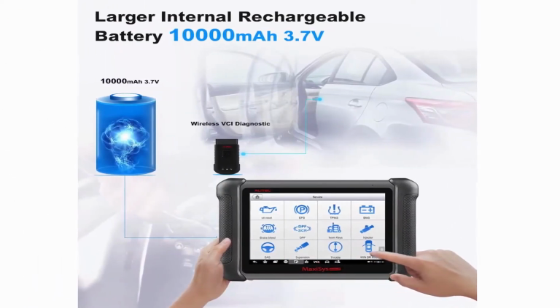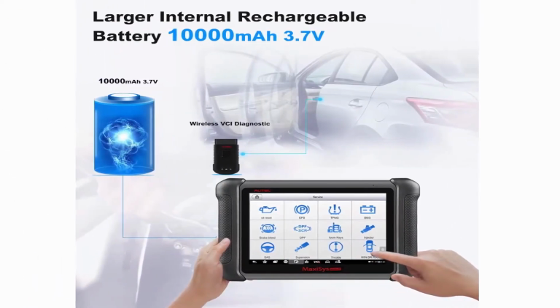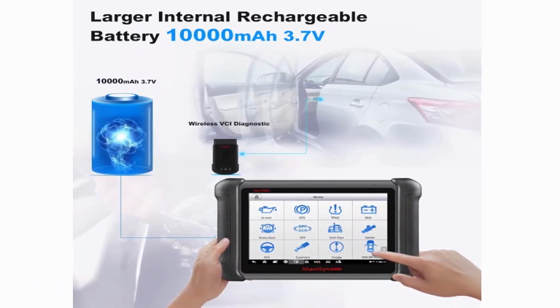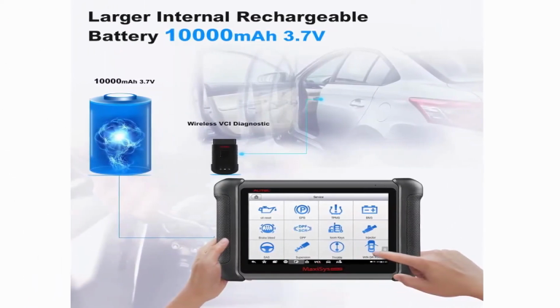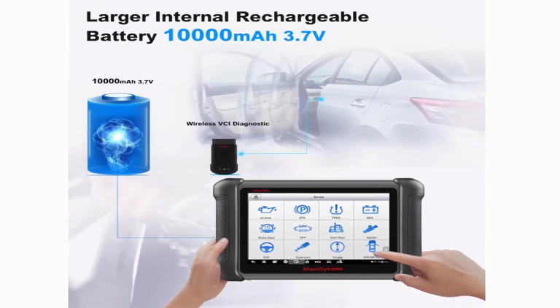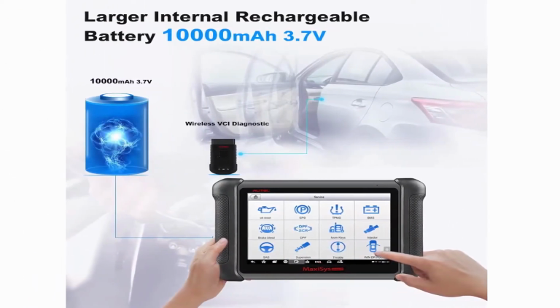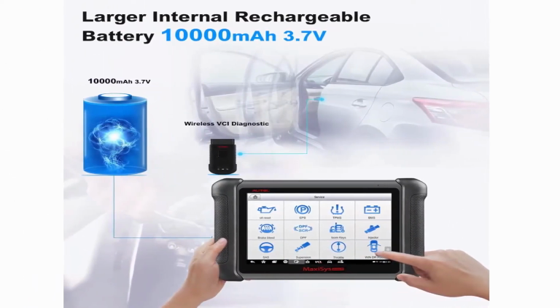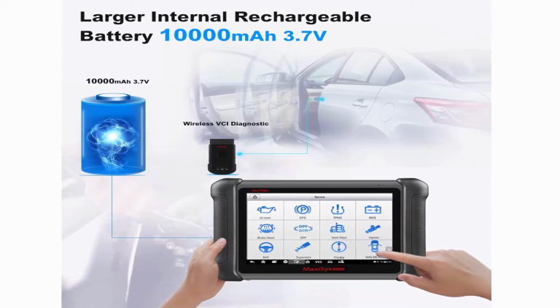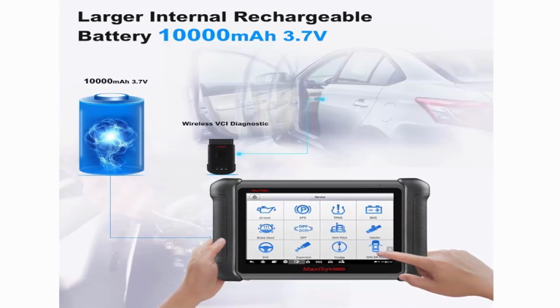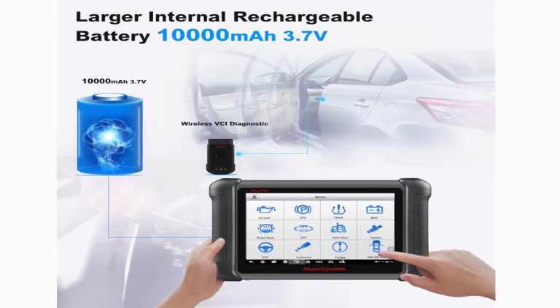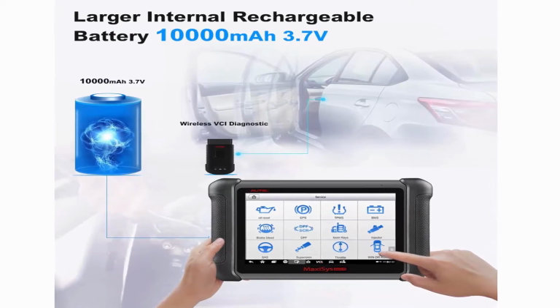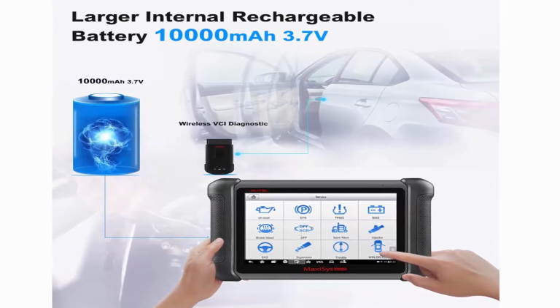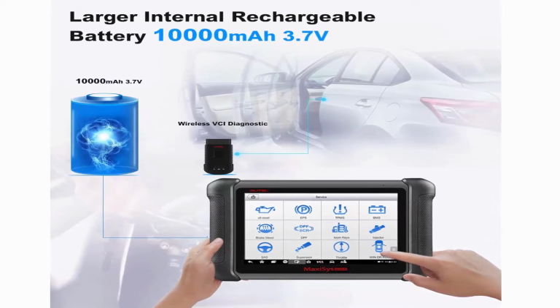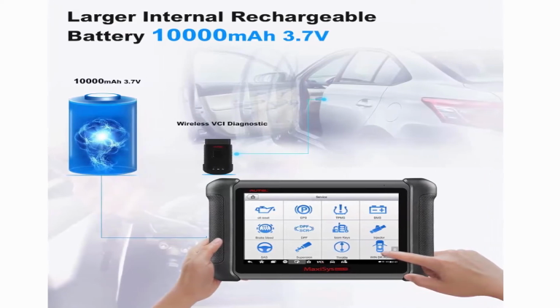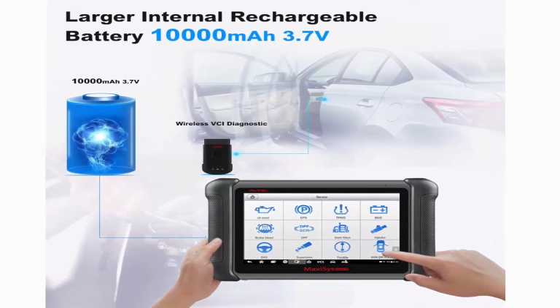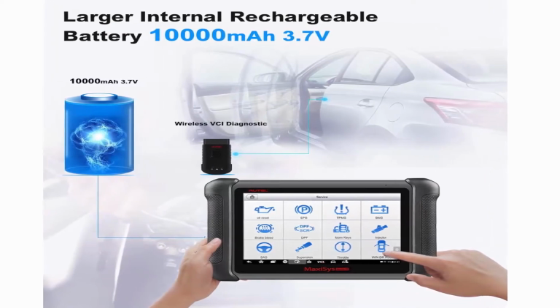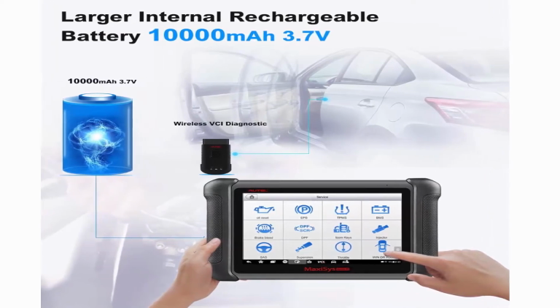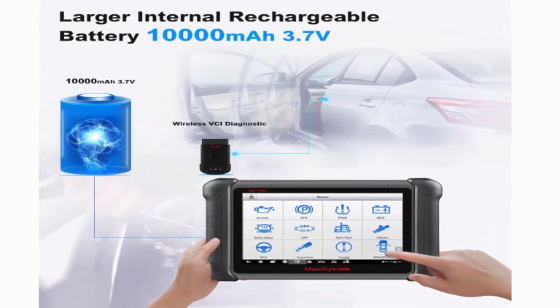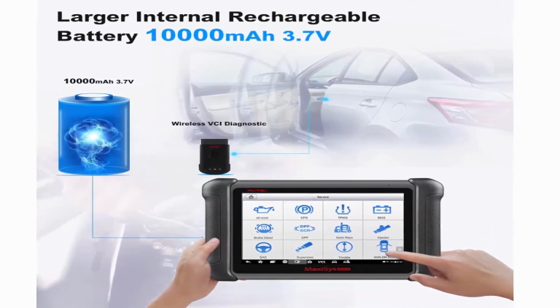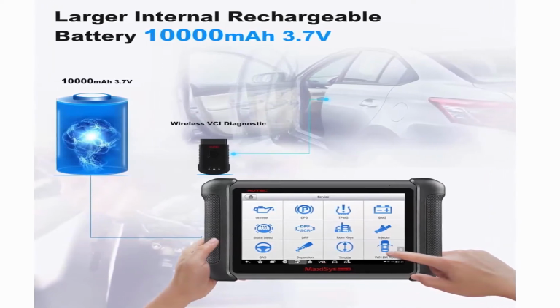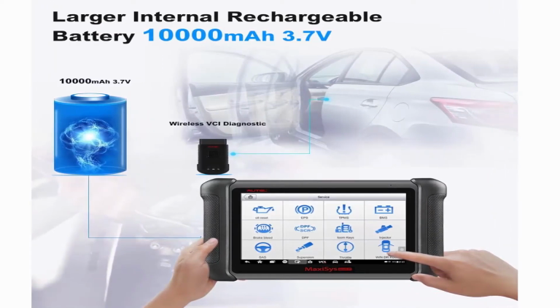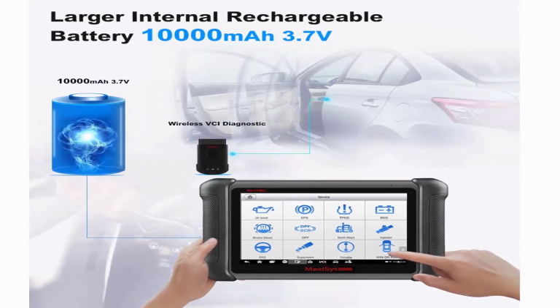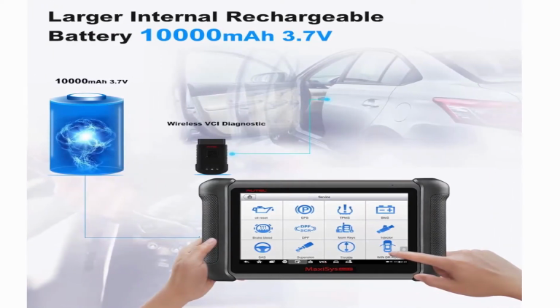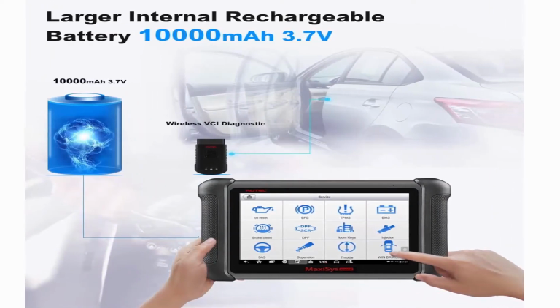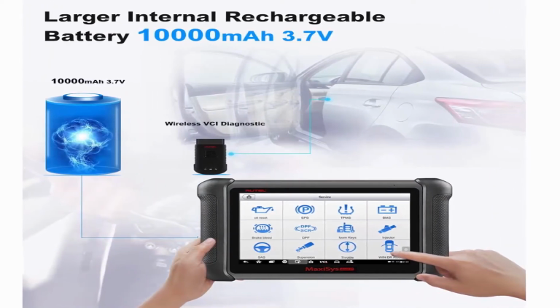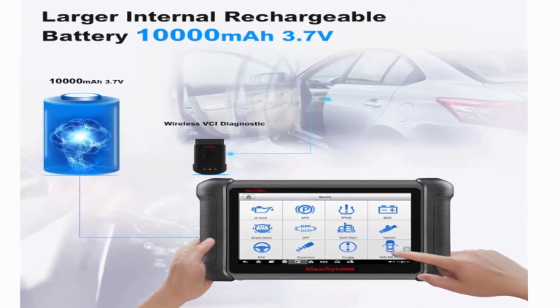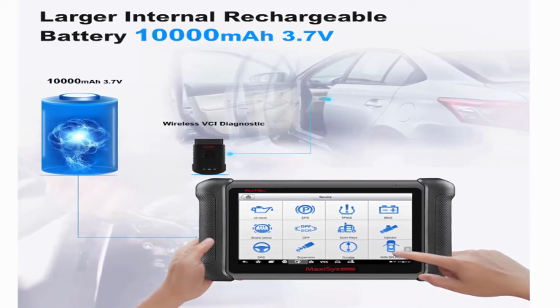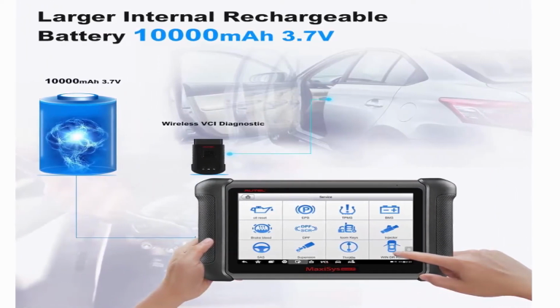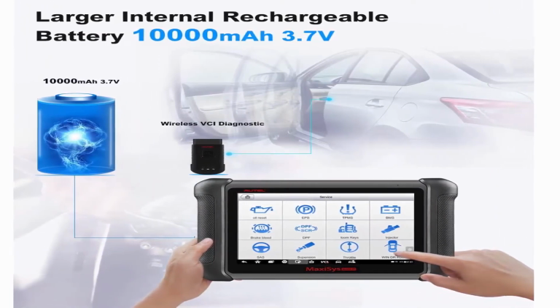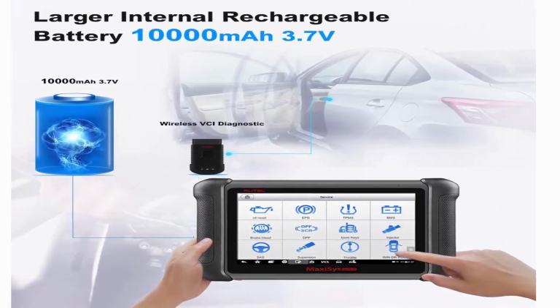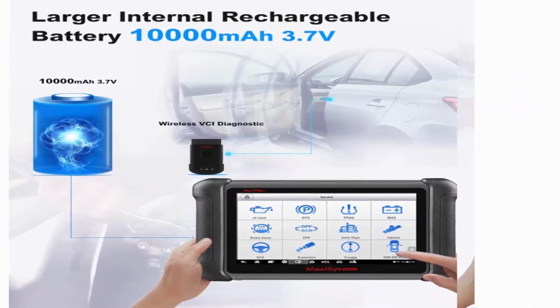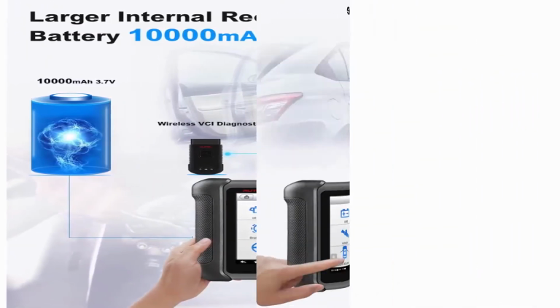ECU coding and bi-directional control: Online ECU coding allows for enhancing ECU function to fix problems, unlocking hidden functions, and refreshing.